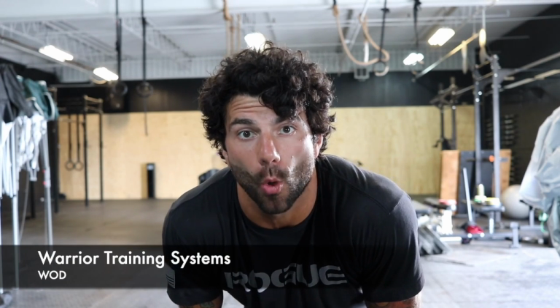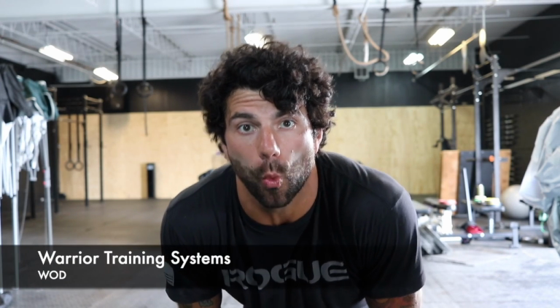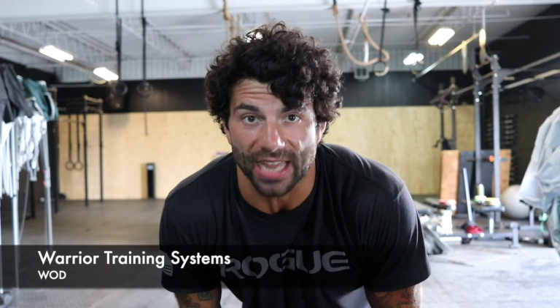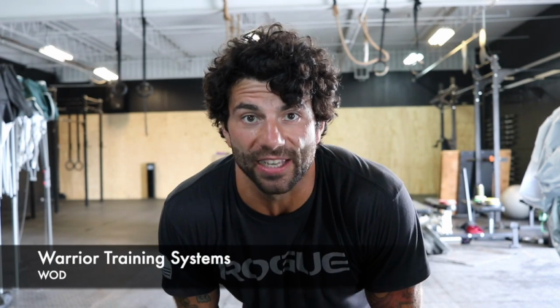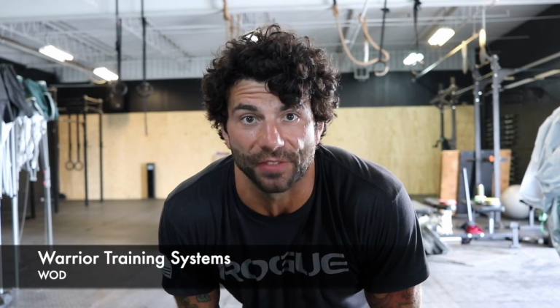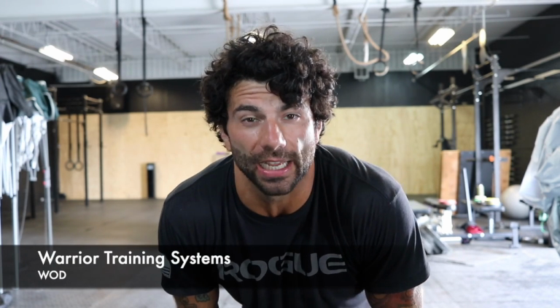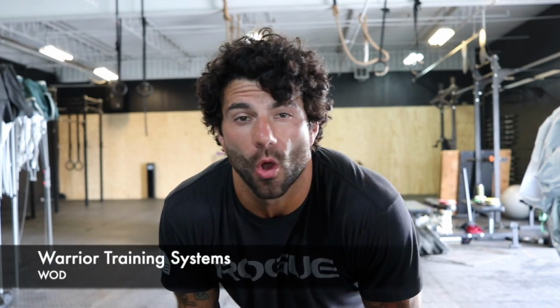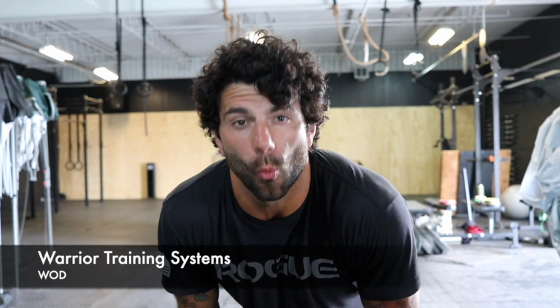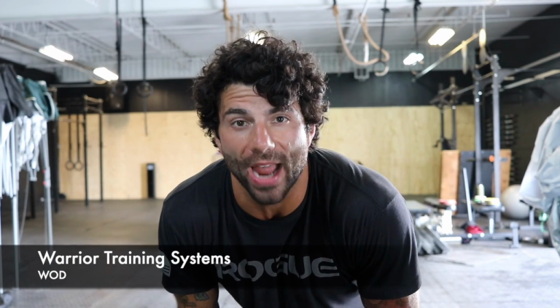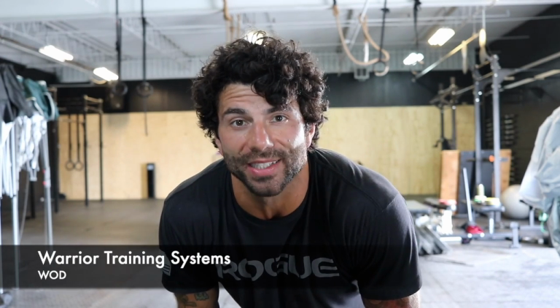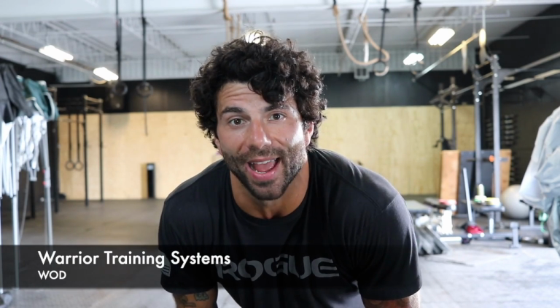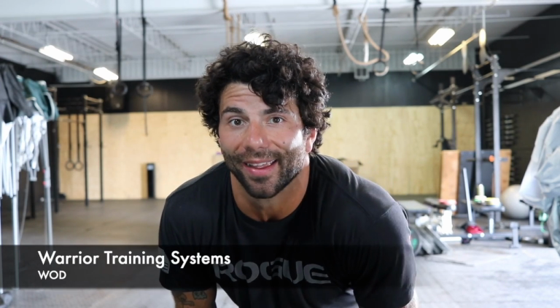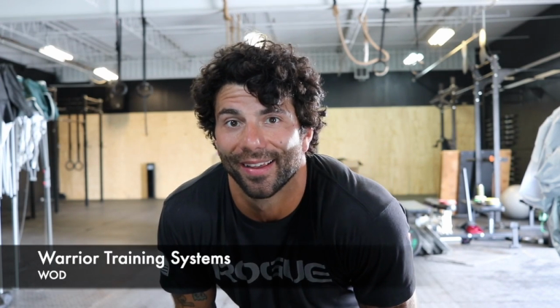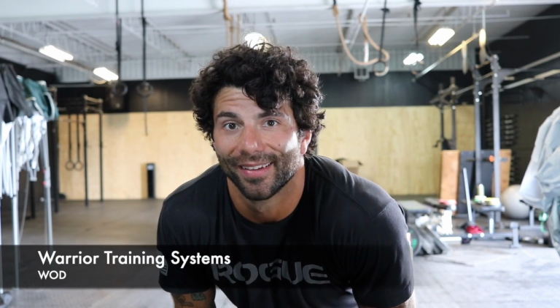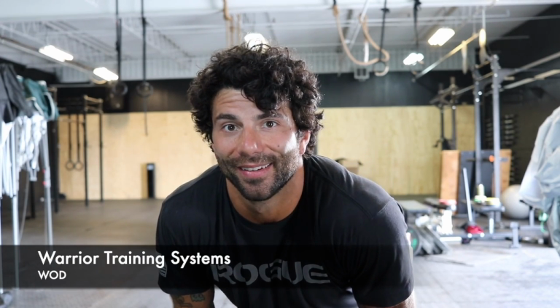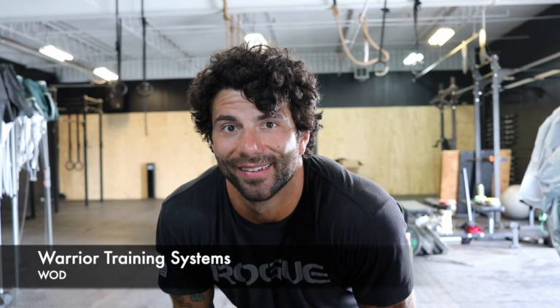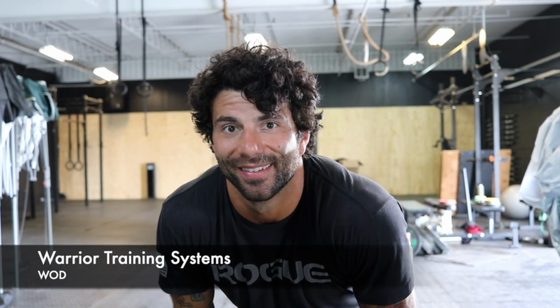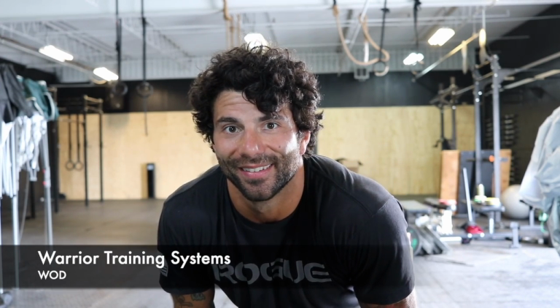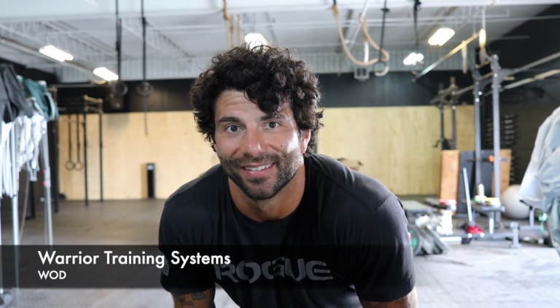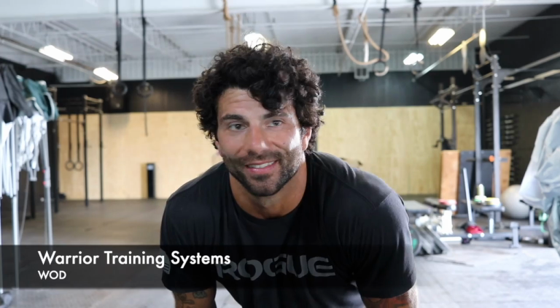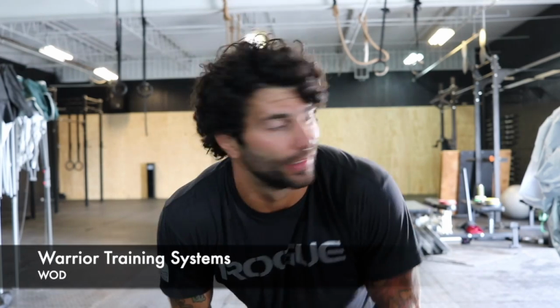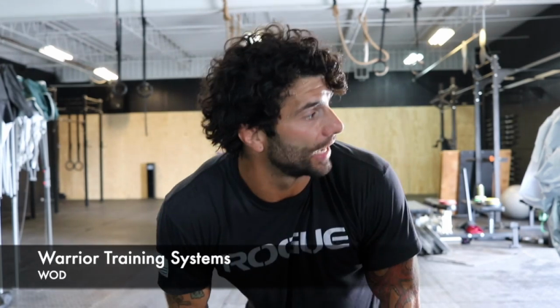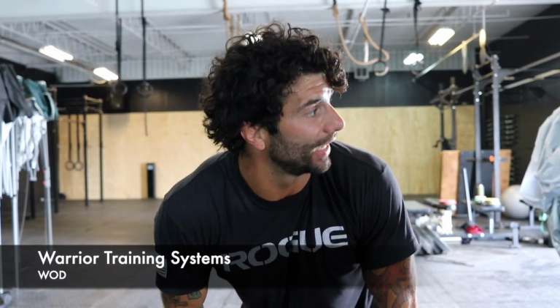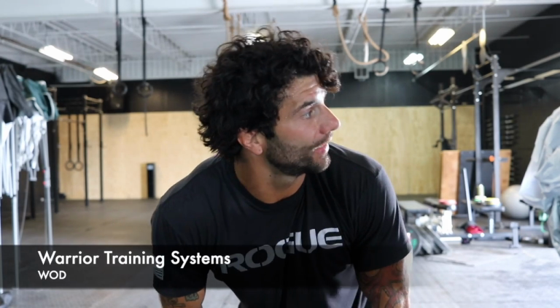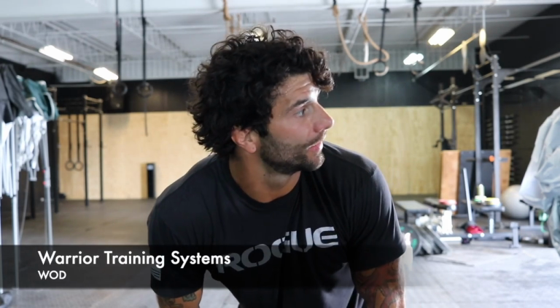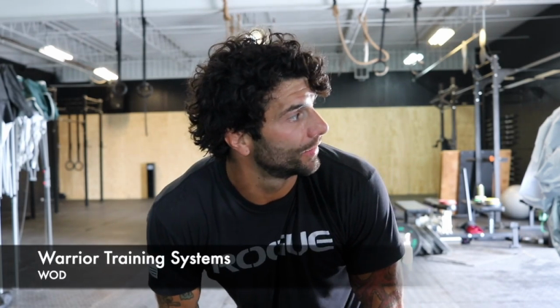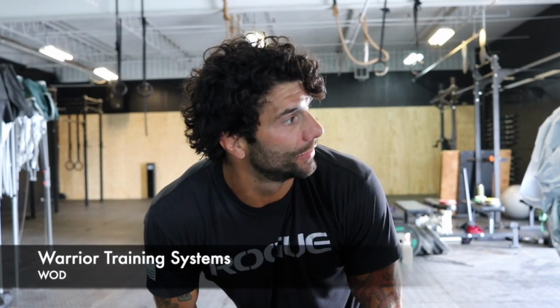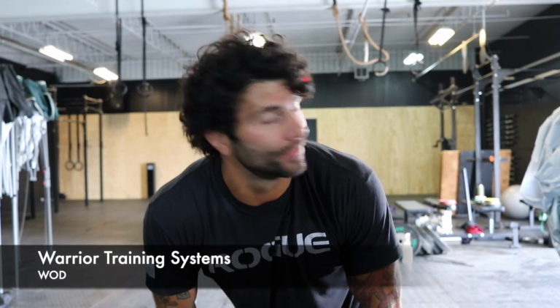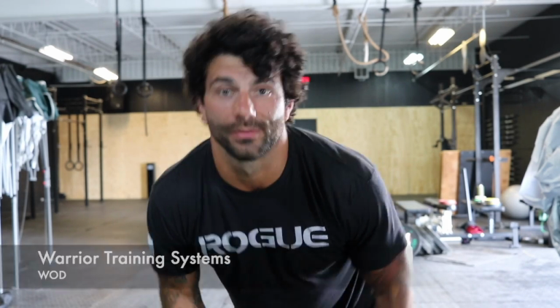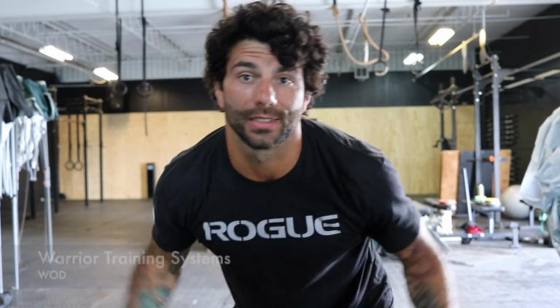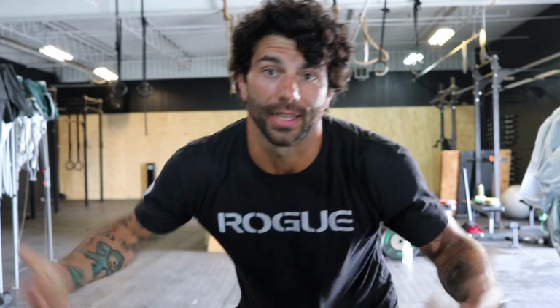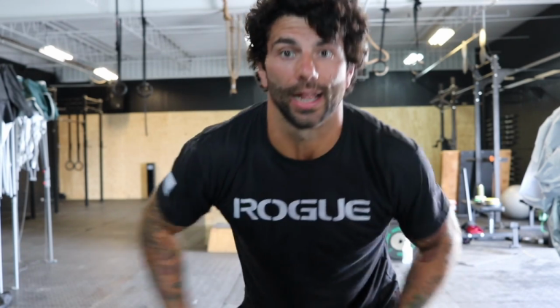Happy Weightlifting Wednesday! Is that a thing? It's a thing now.